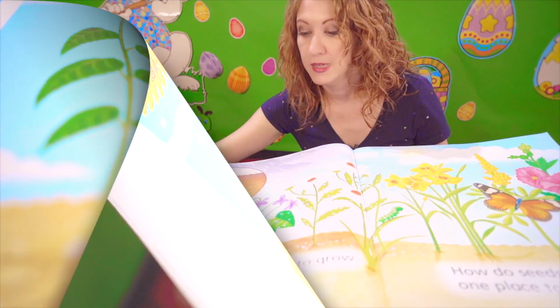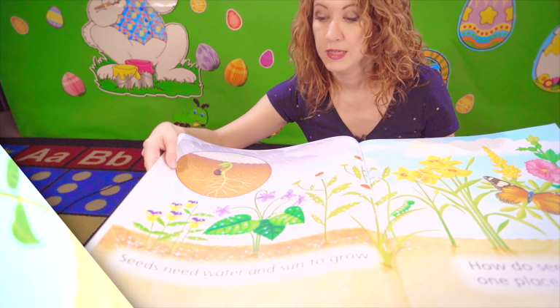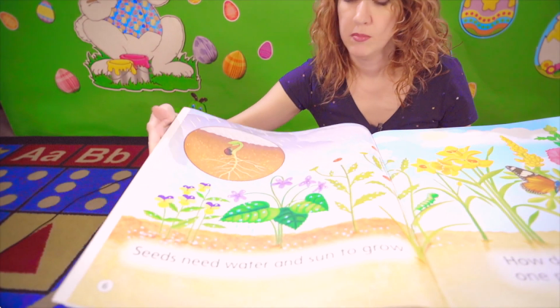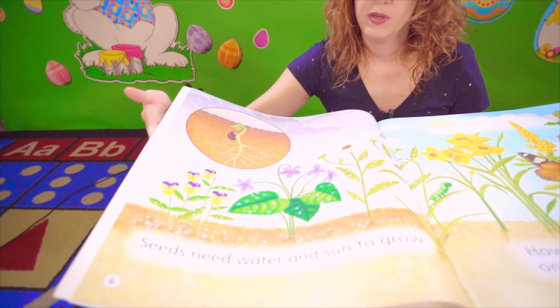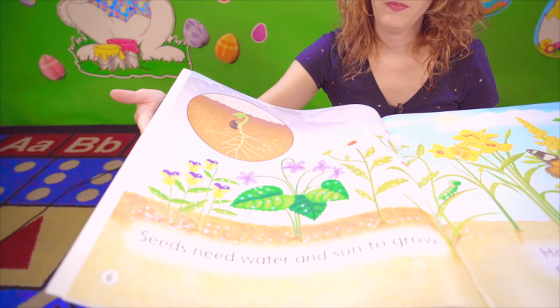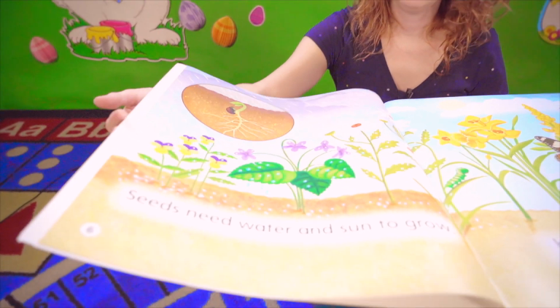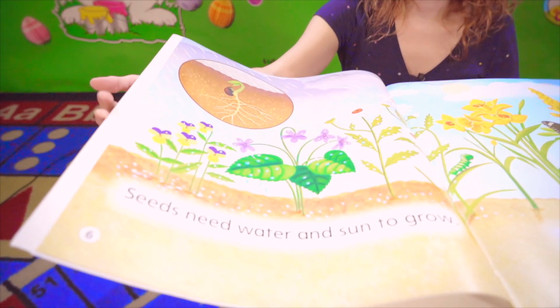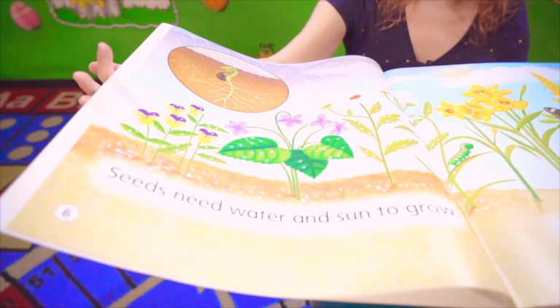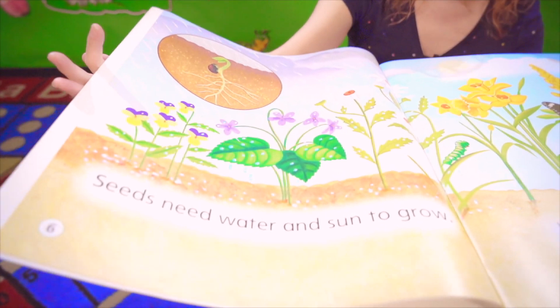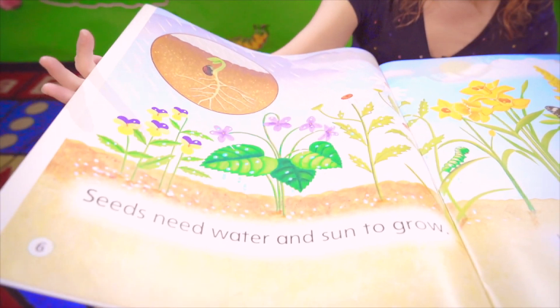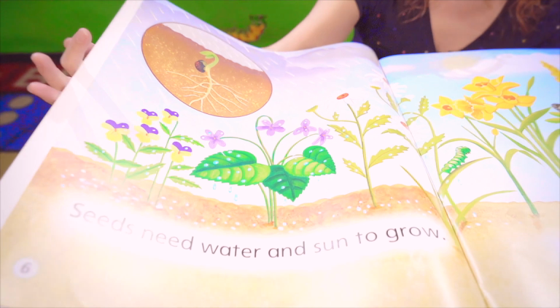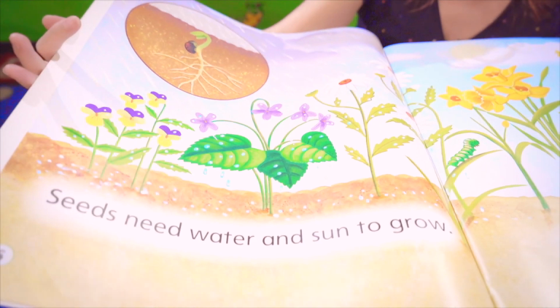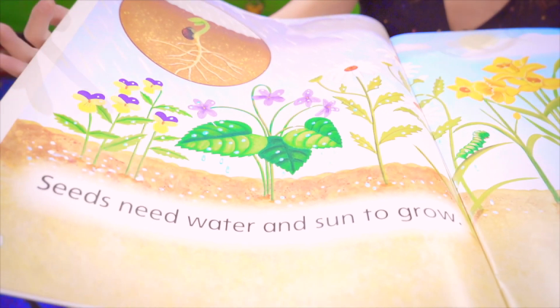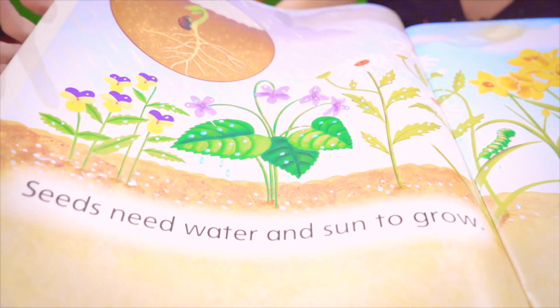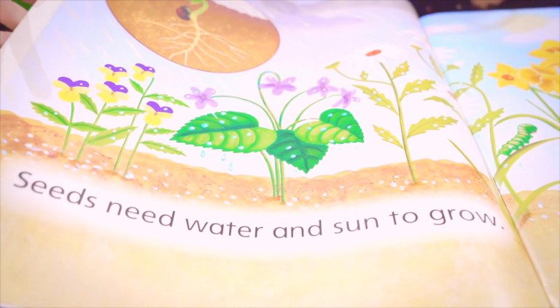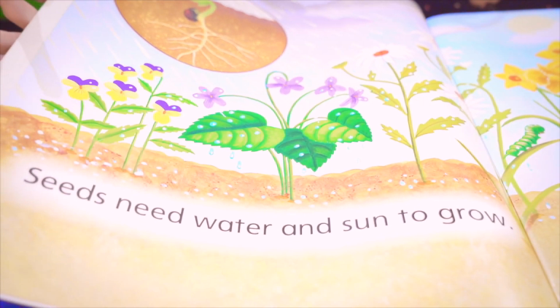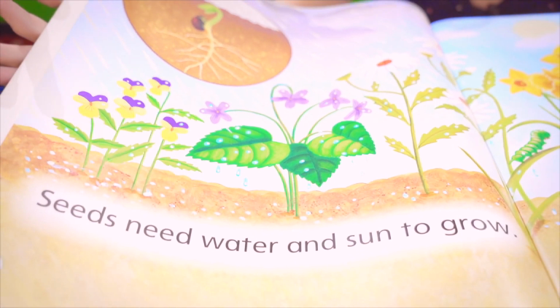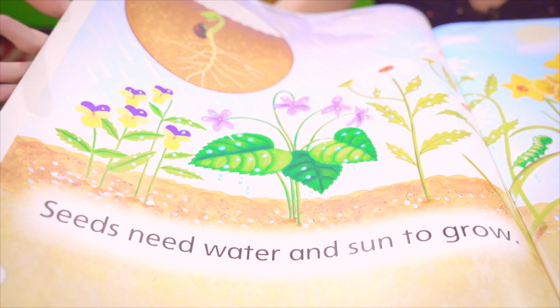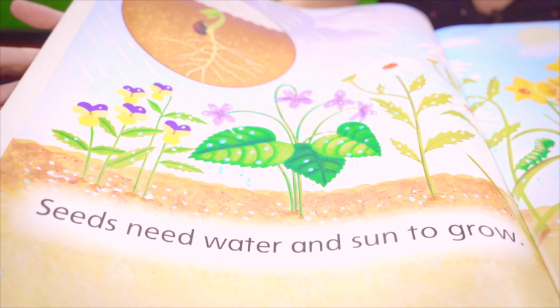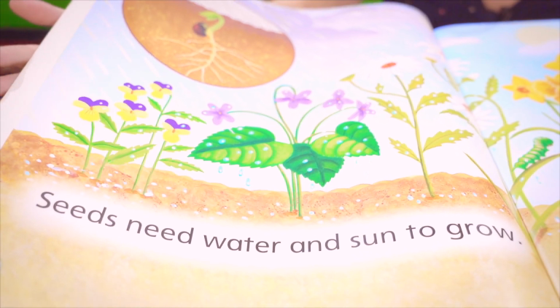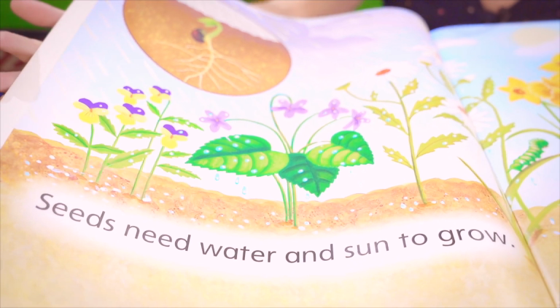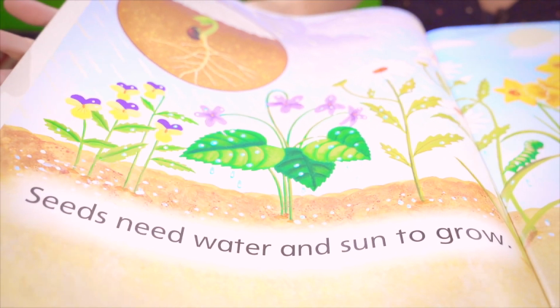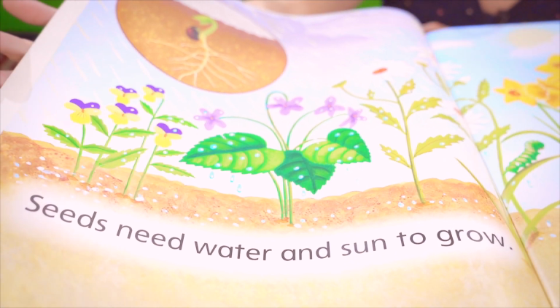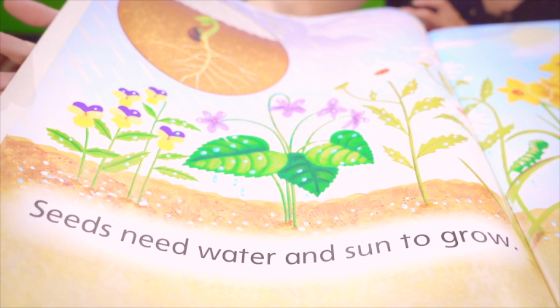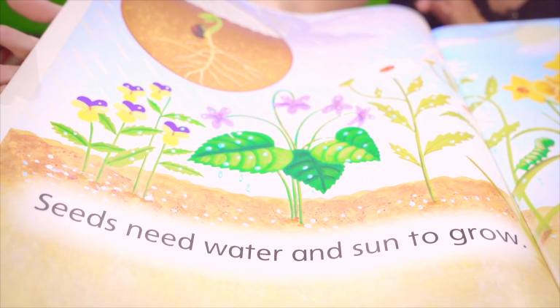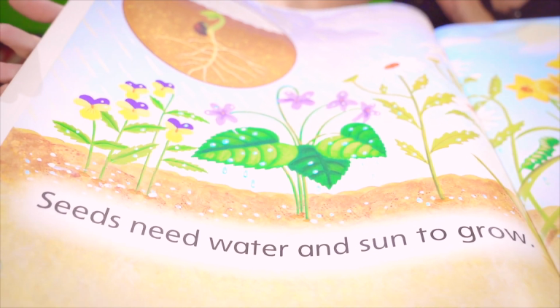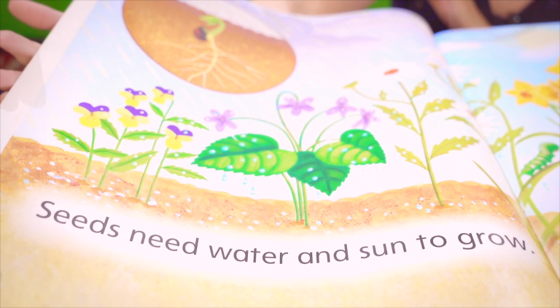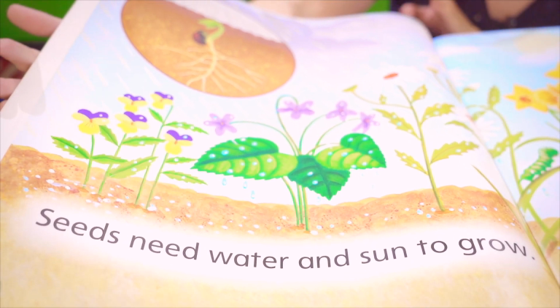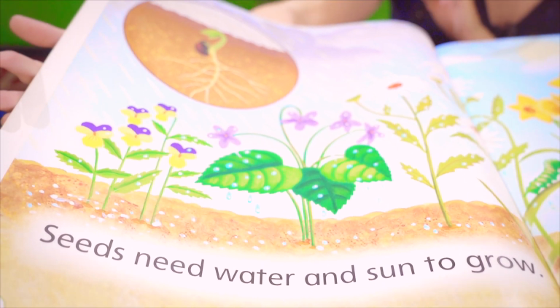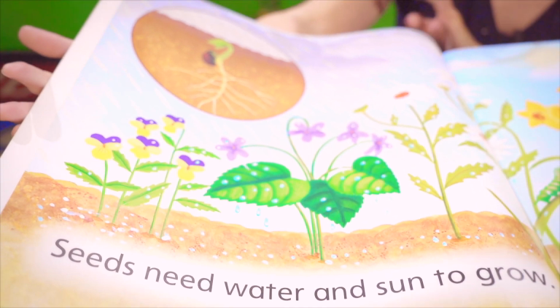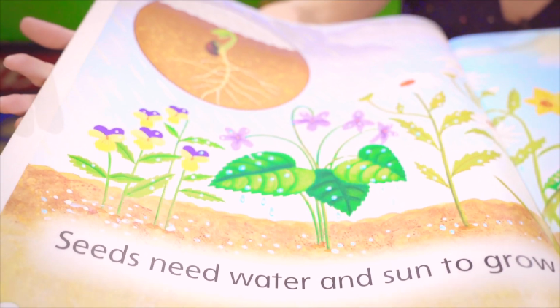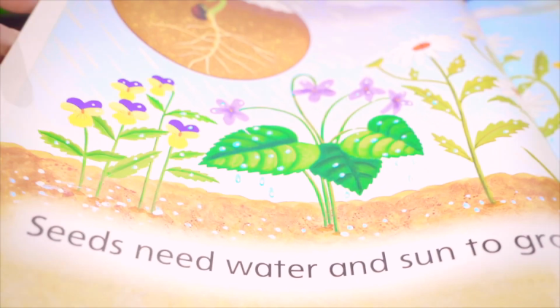But for the seeds to grow, seeds need water and sun.